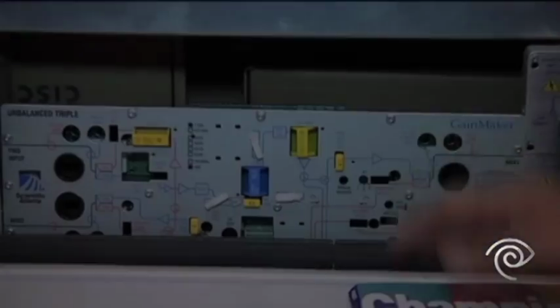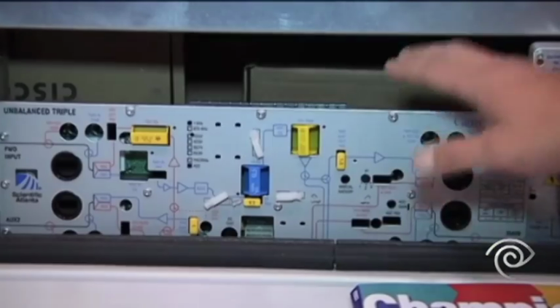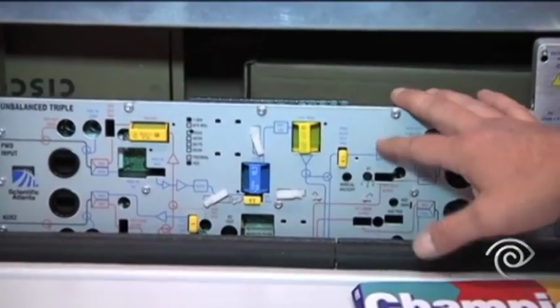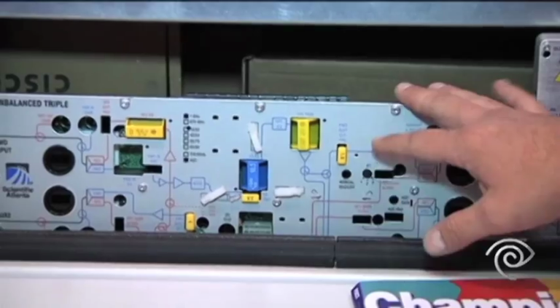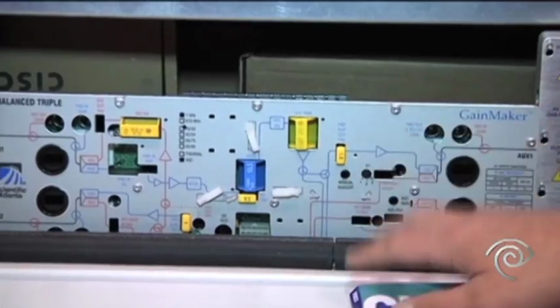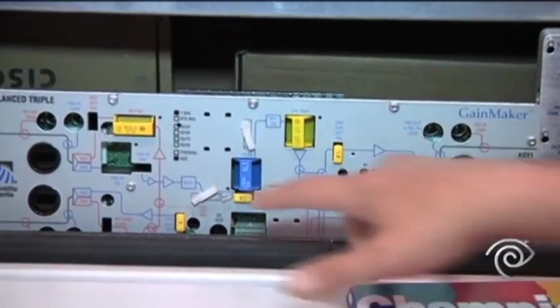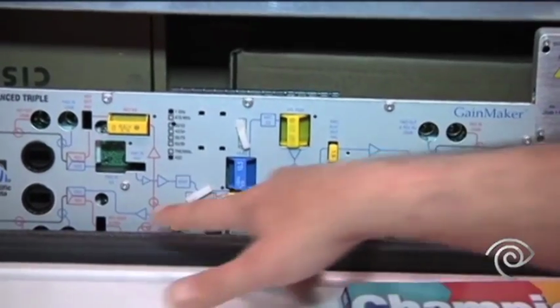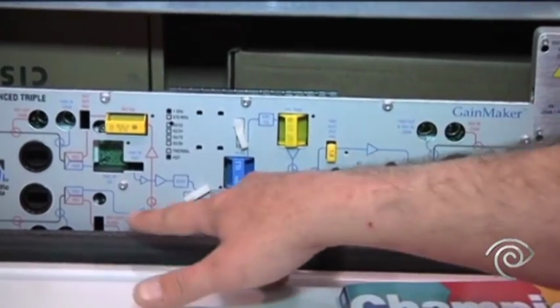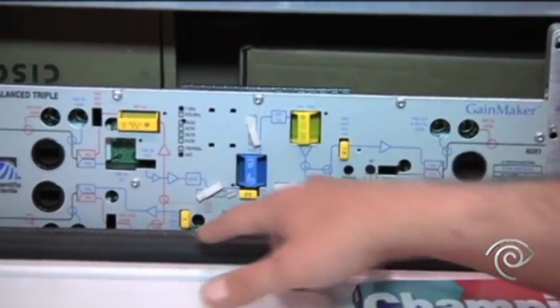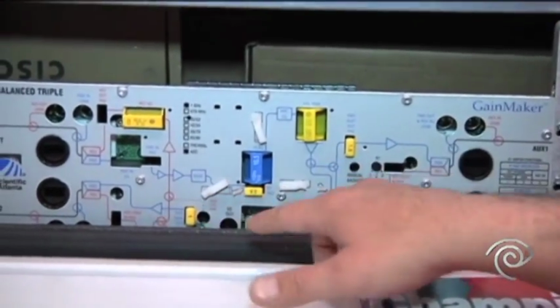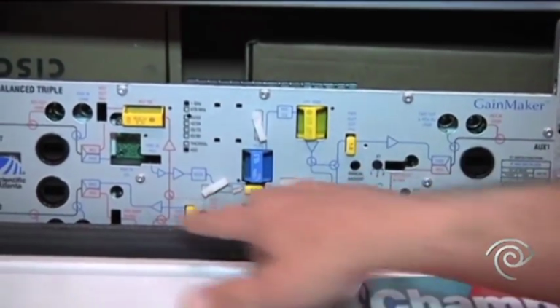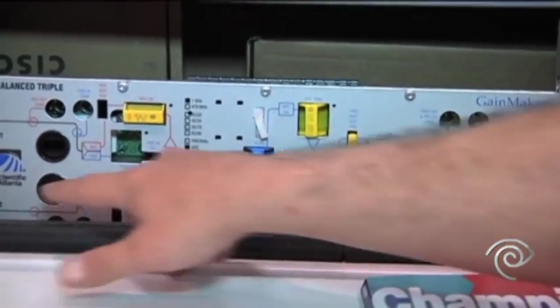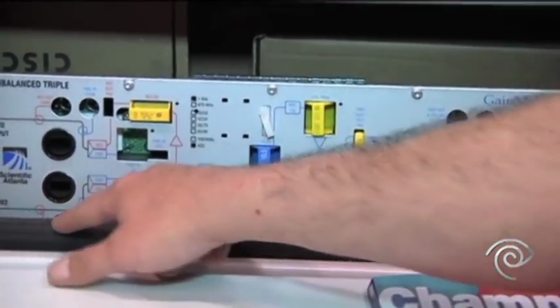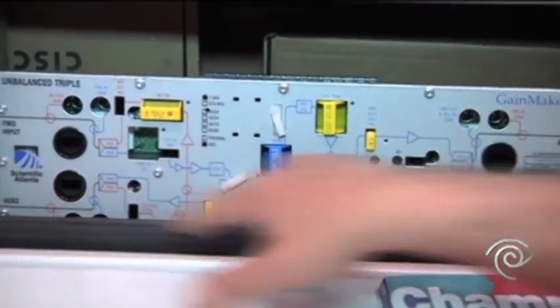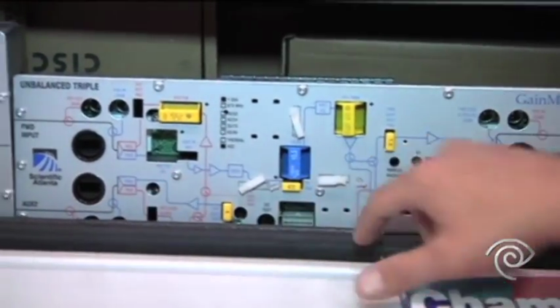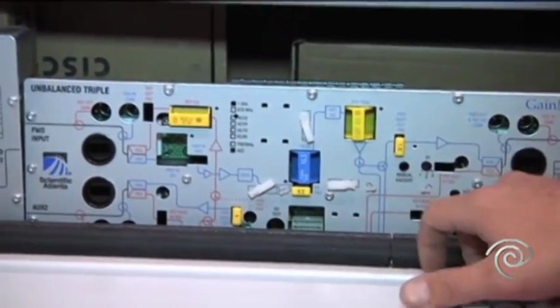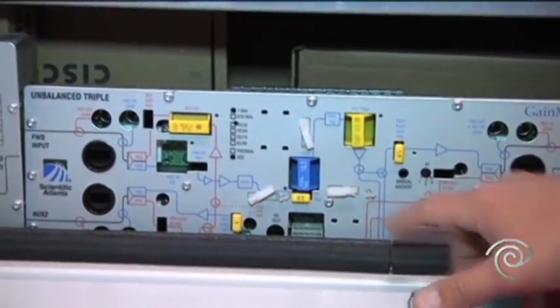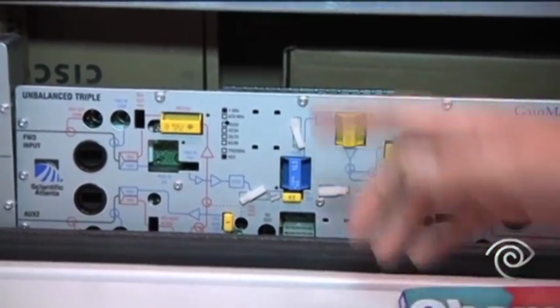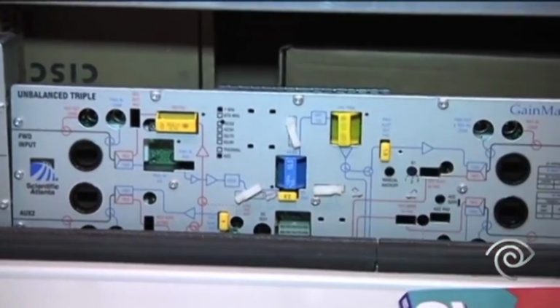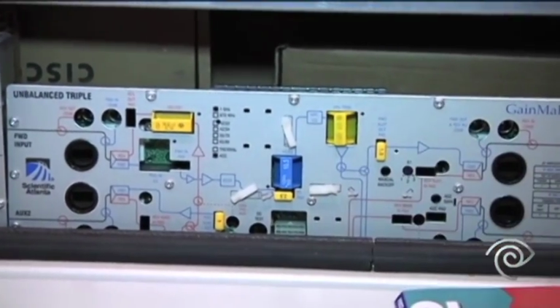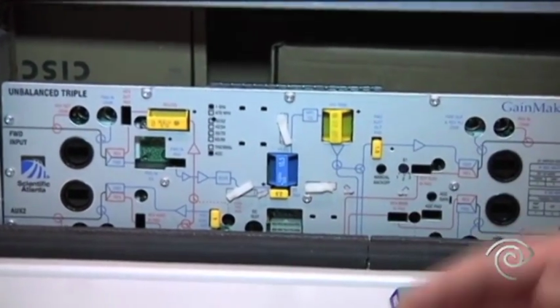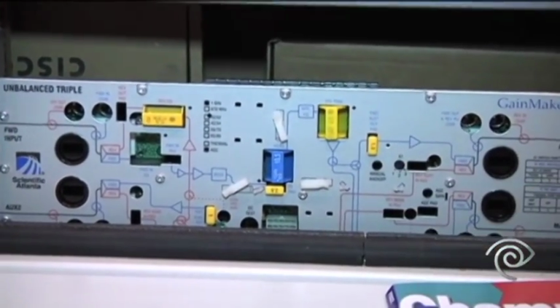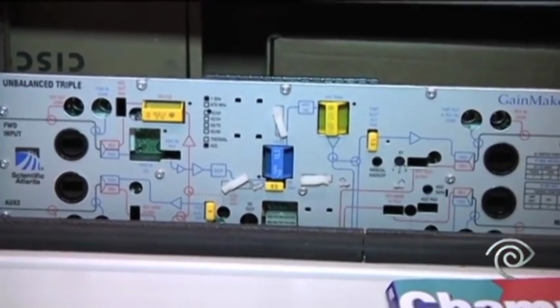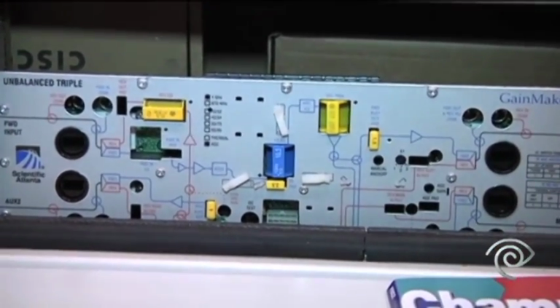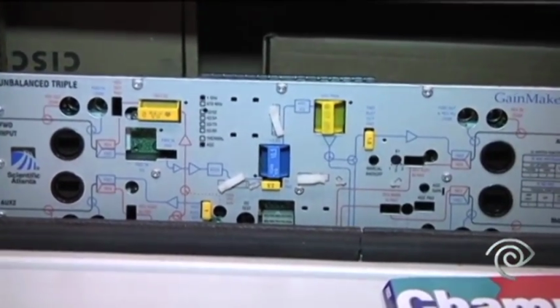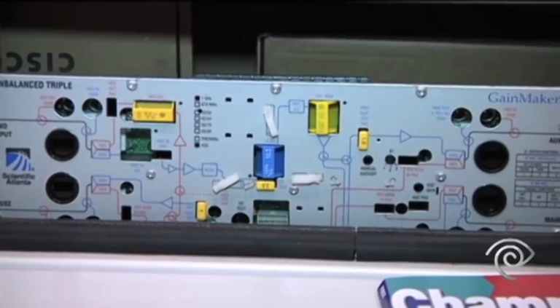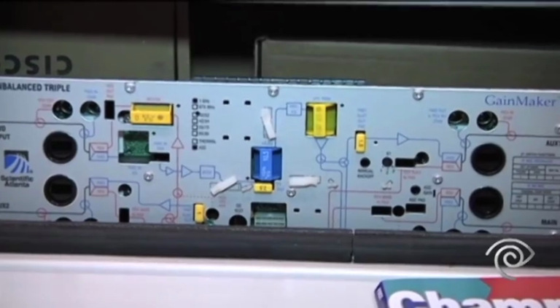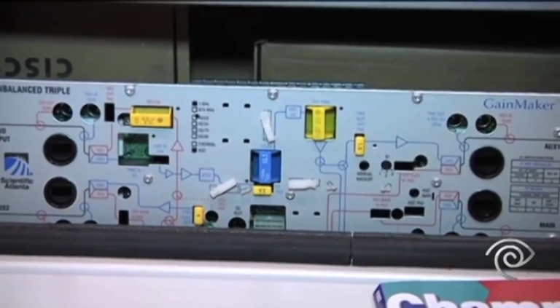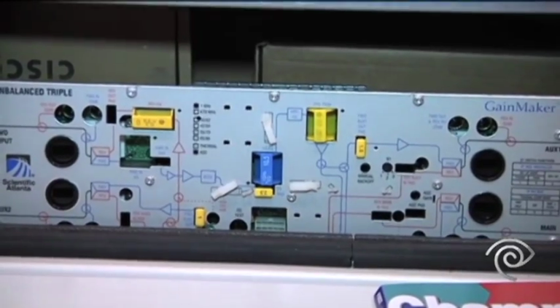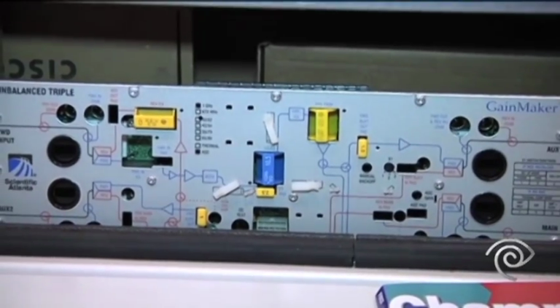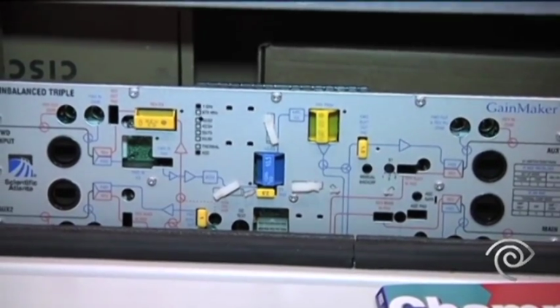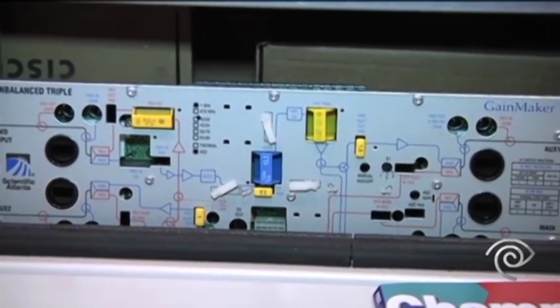This amplifier has three outputs — one, two, three. So the cable at that point in time can go three different directions.